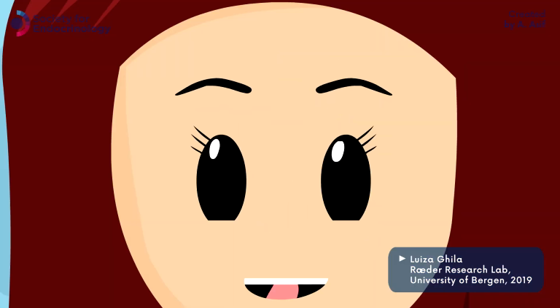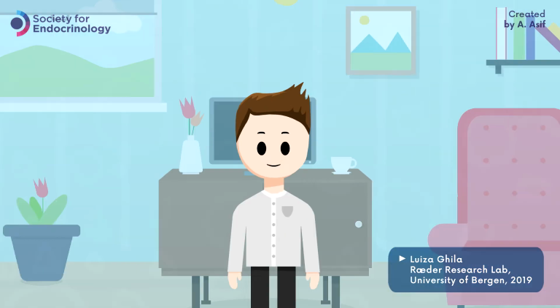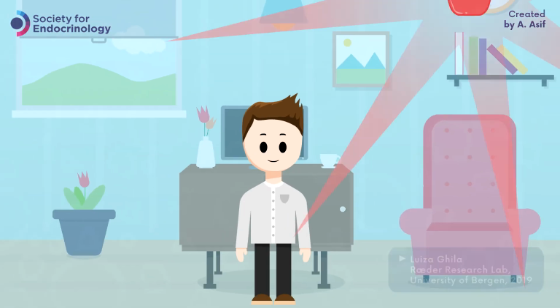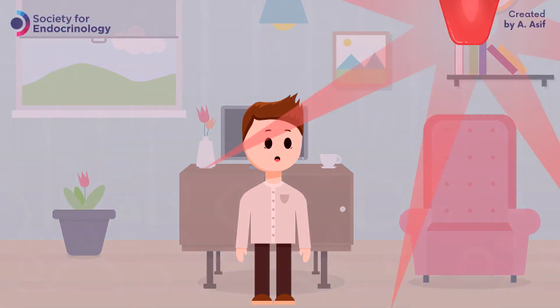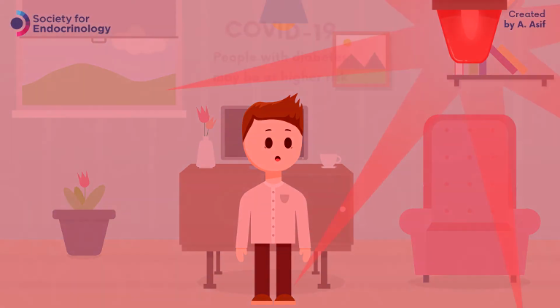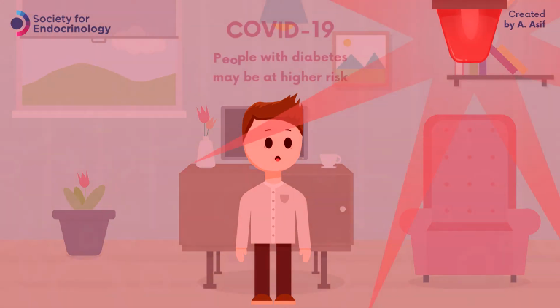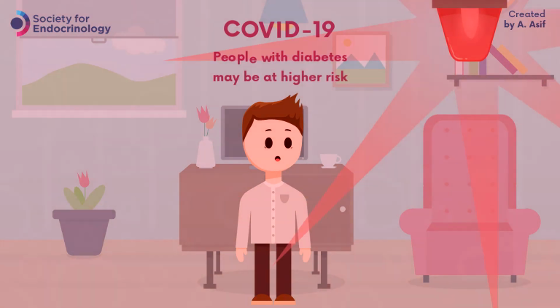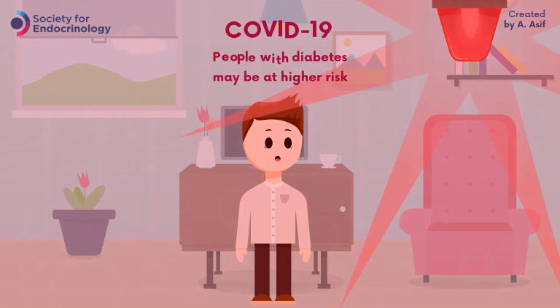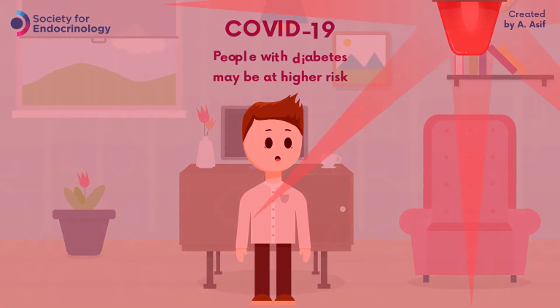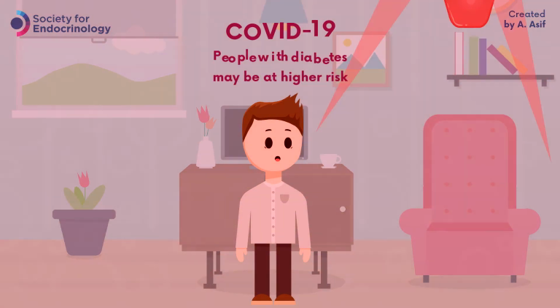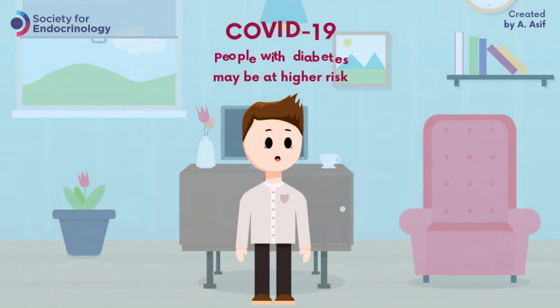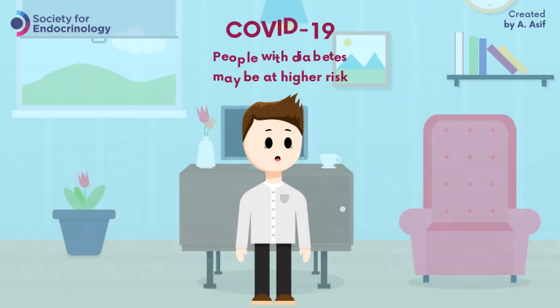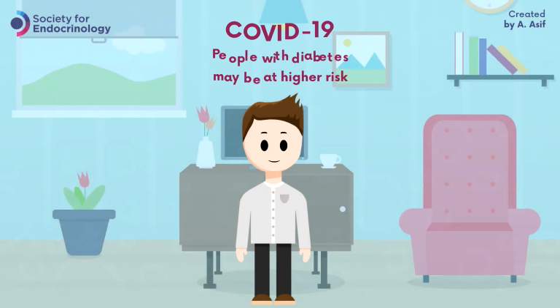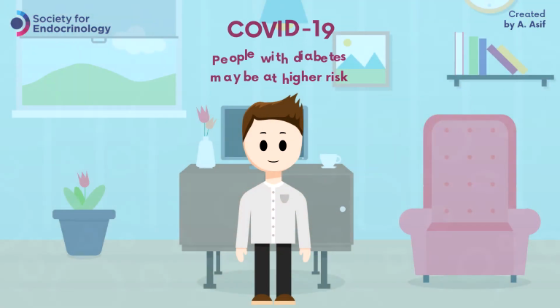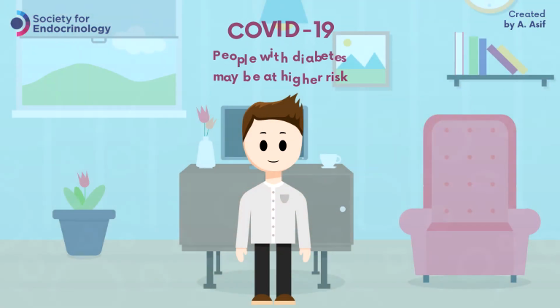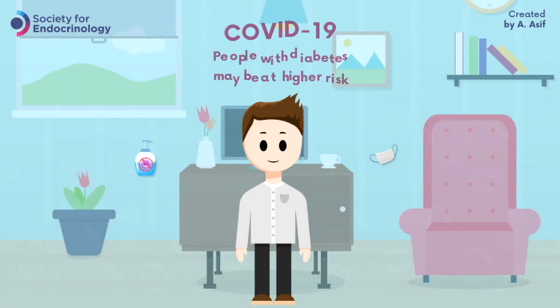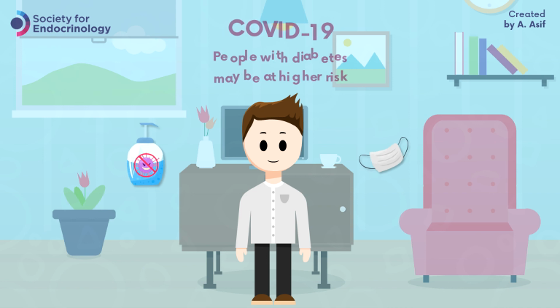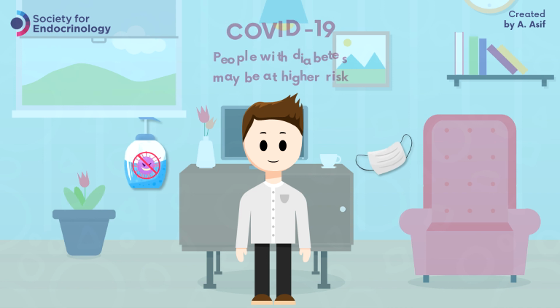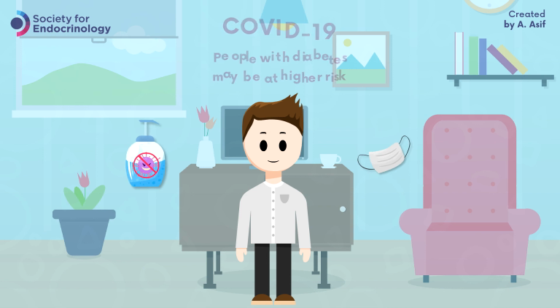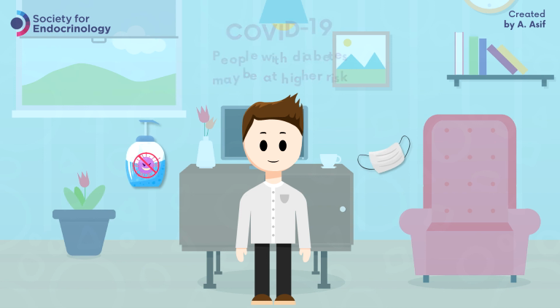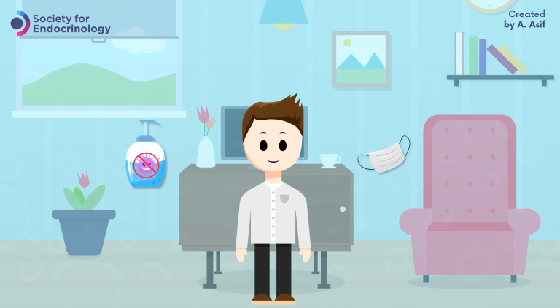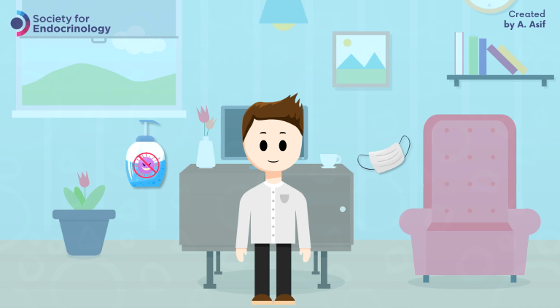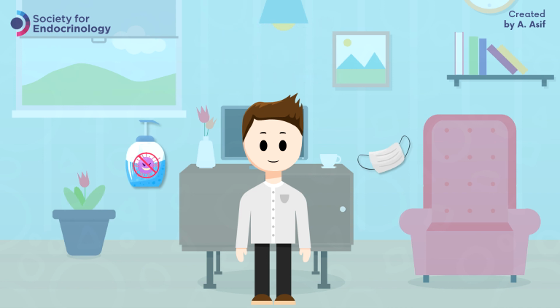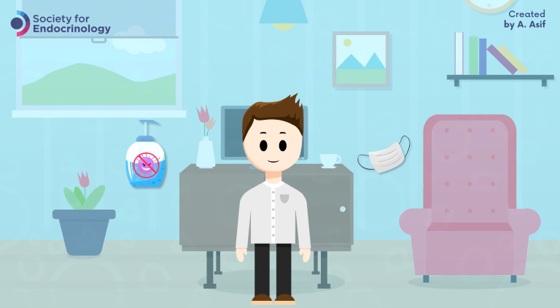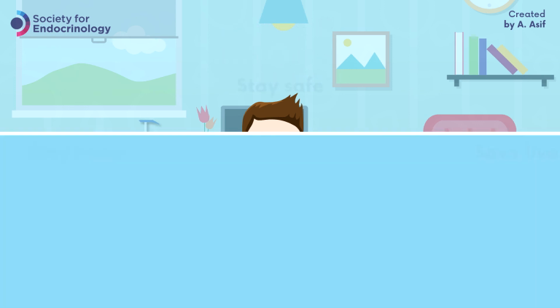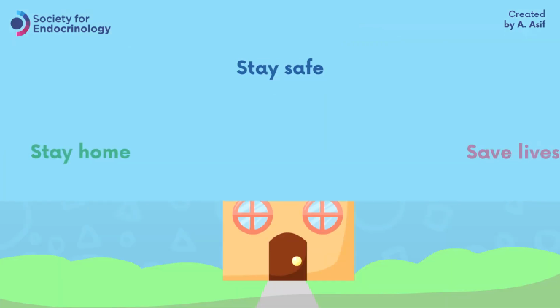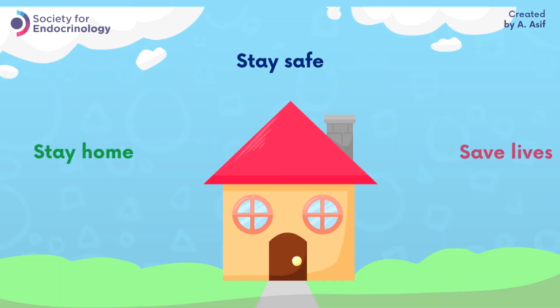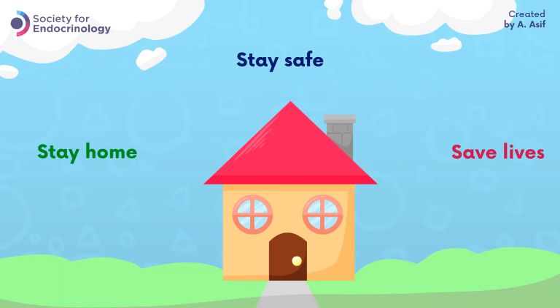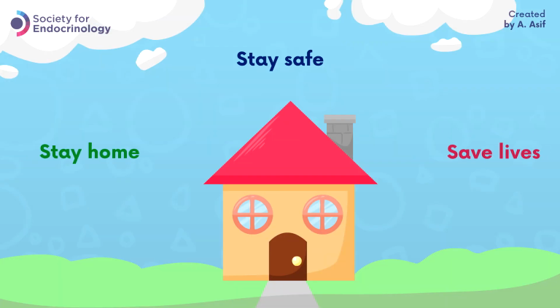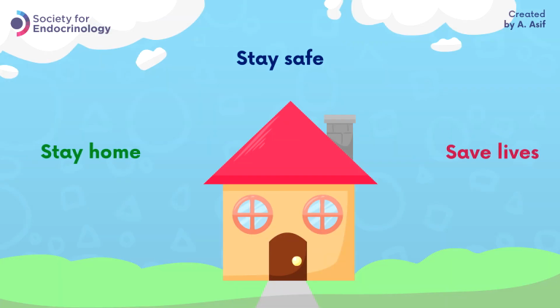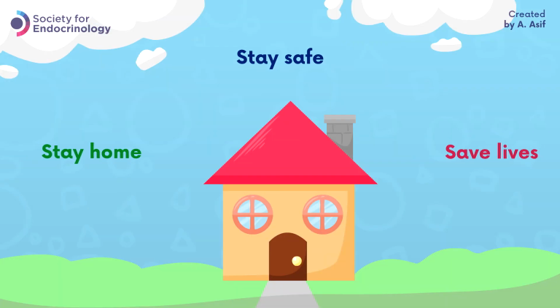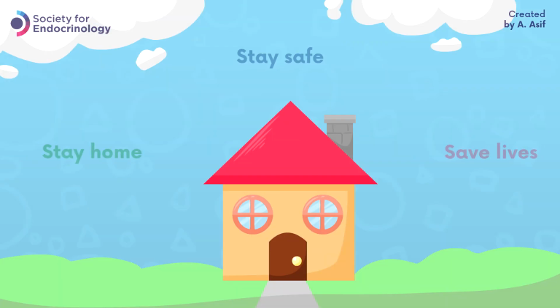This video was produced during the COVID-19 pandemic. Remember, stay home, stay safe, save lives.